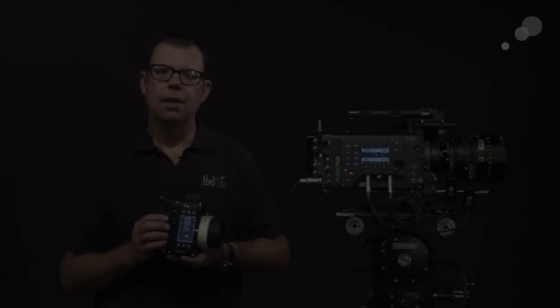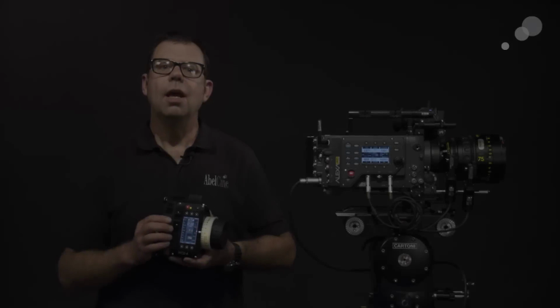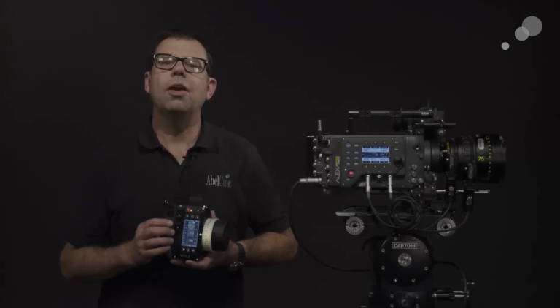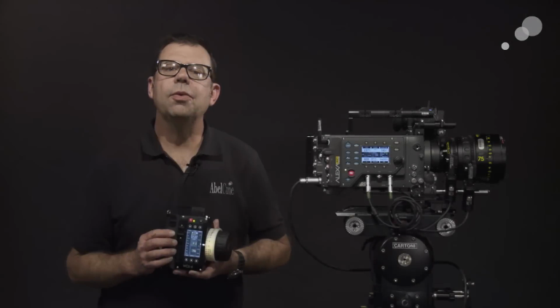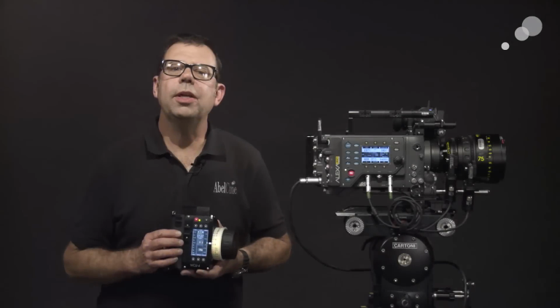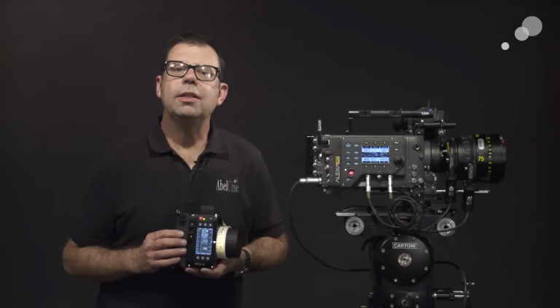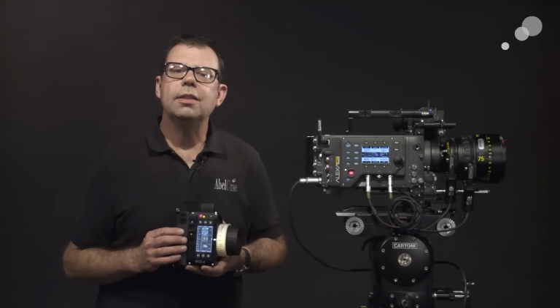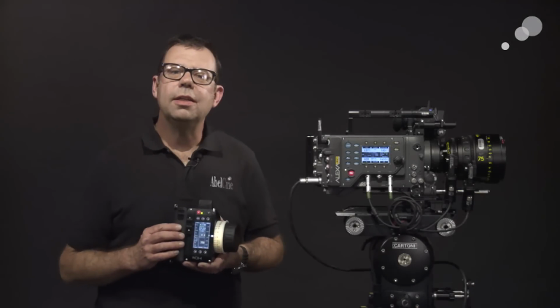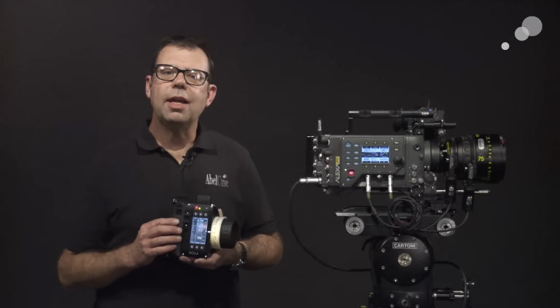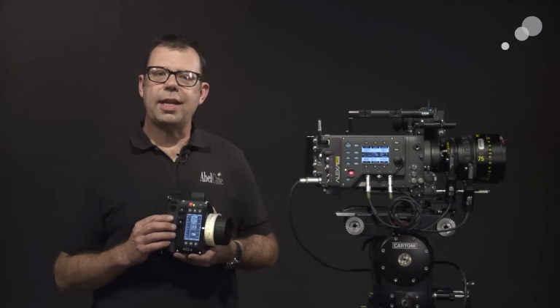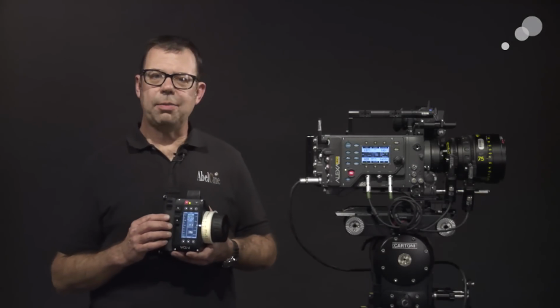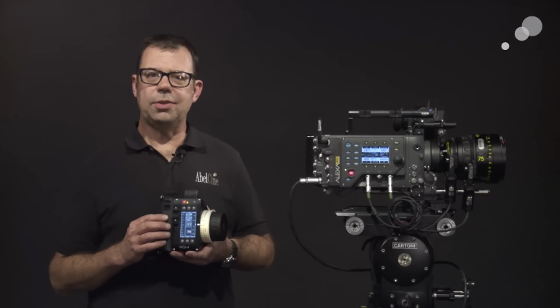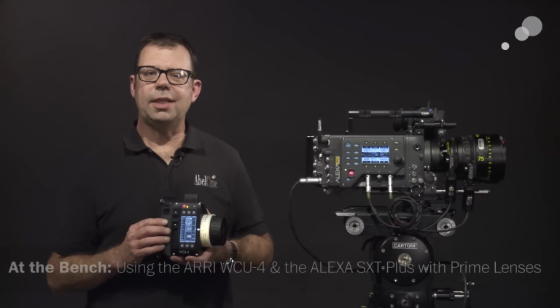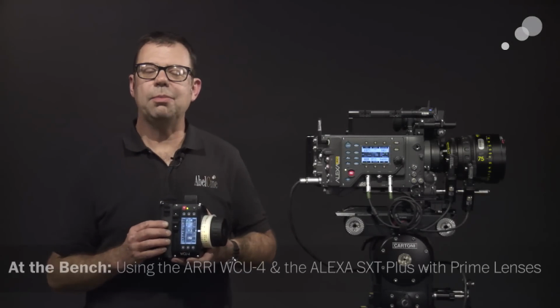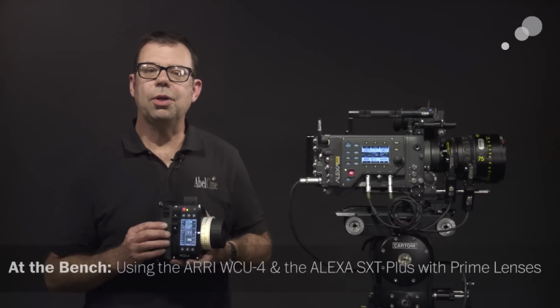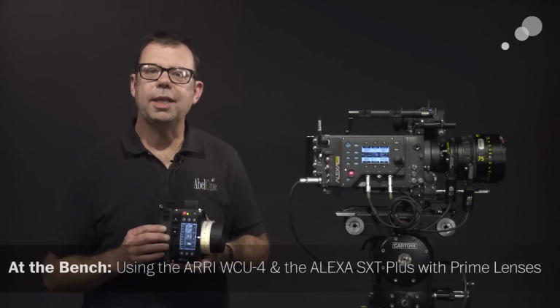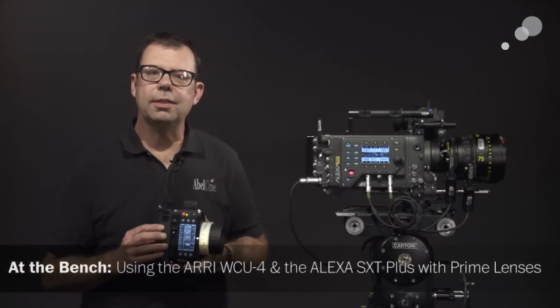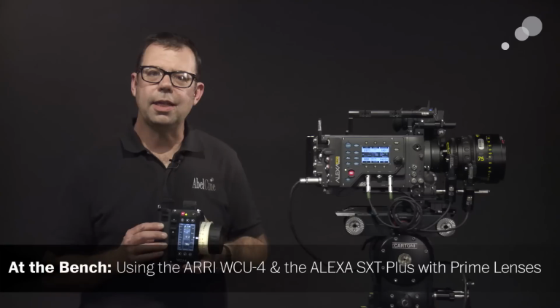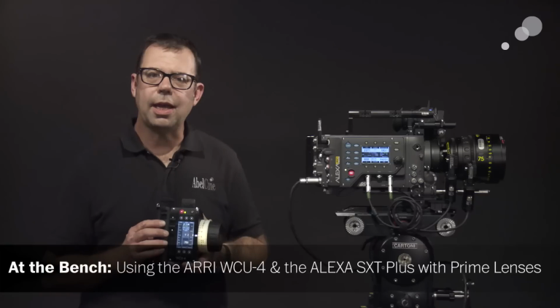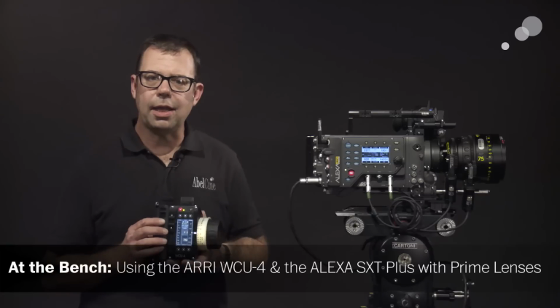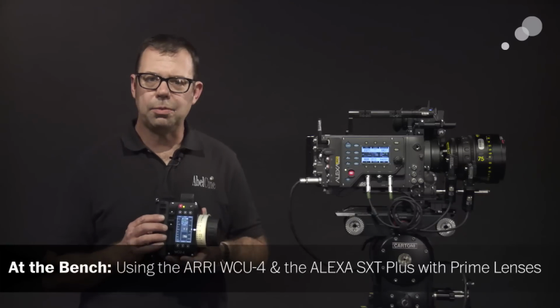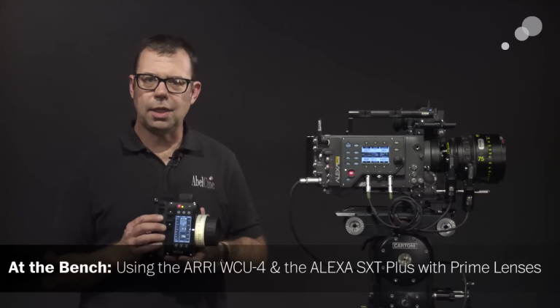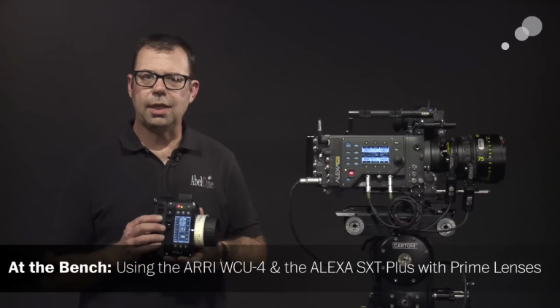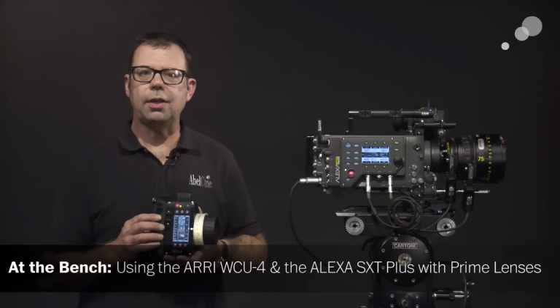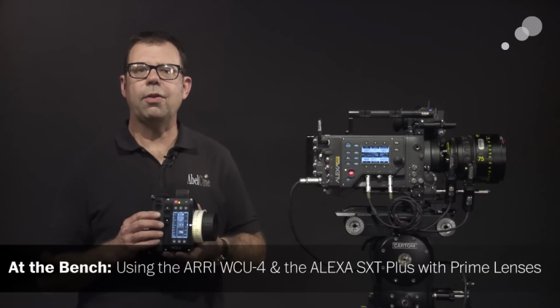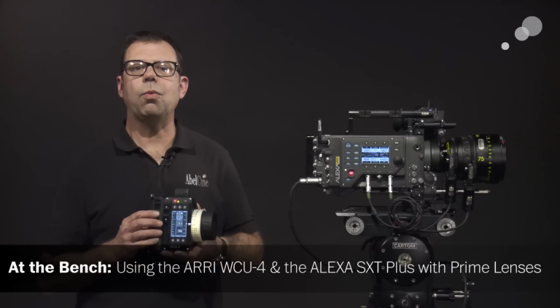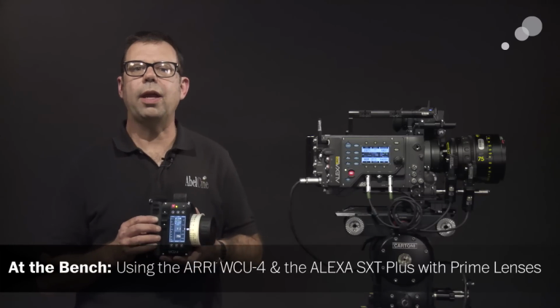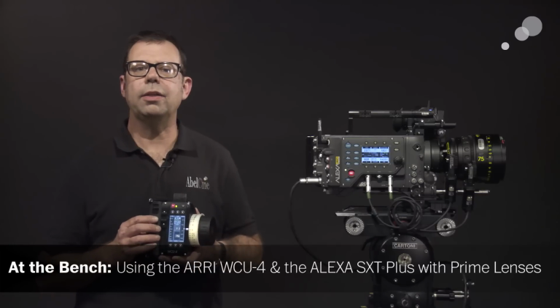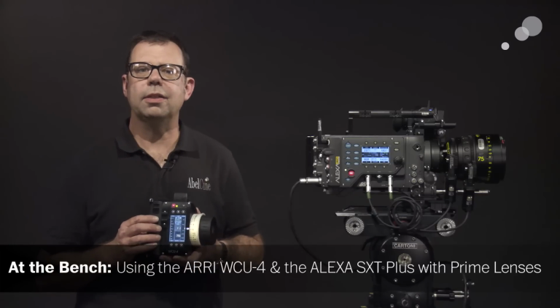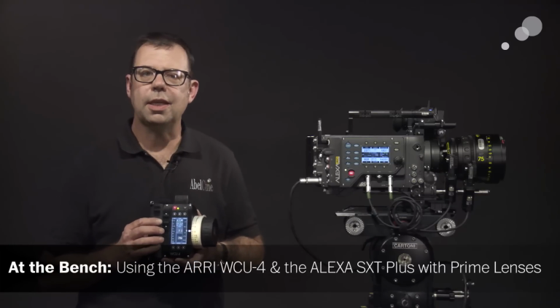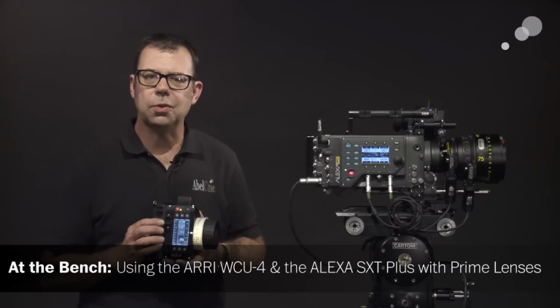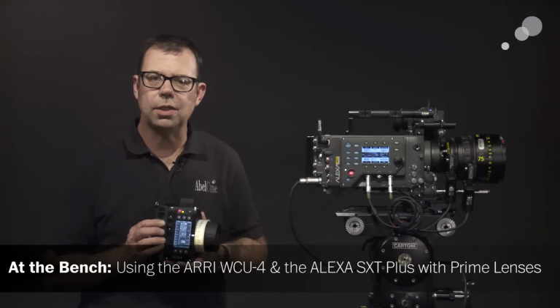Hello everyone, Ian here at AbleCine in Burbank and today I am checking out Arri Wireless Accessories.